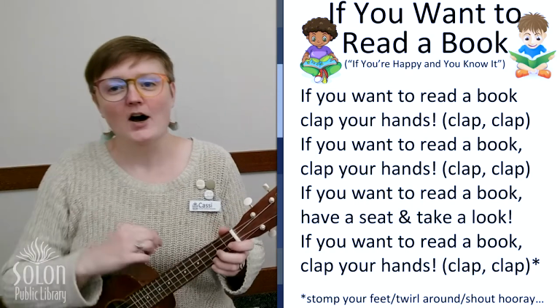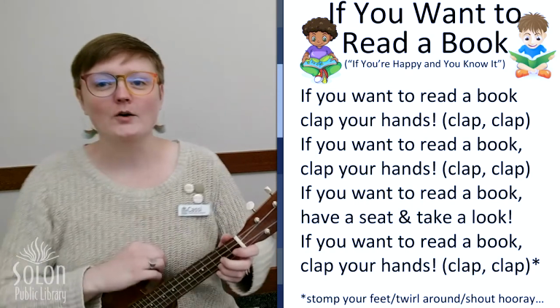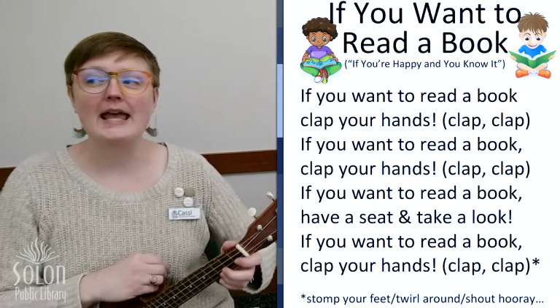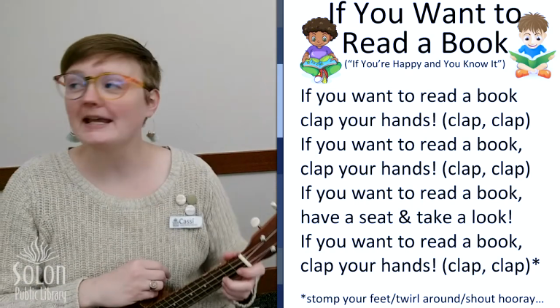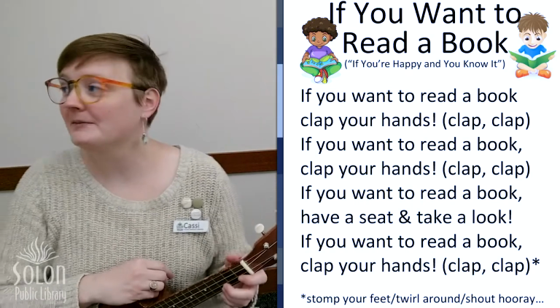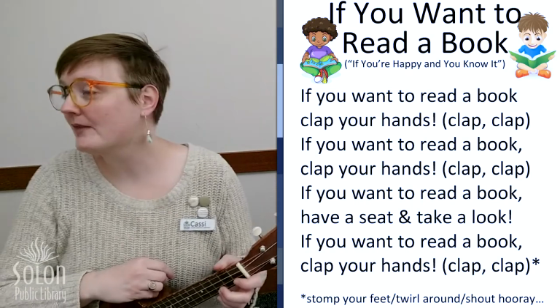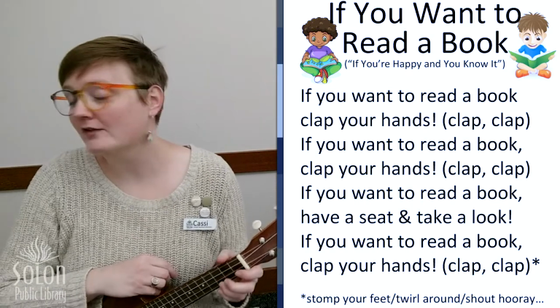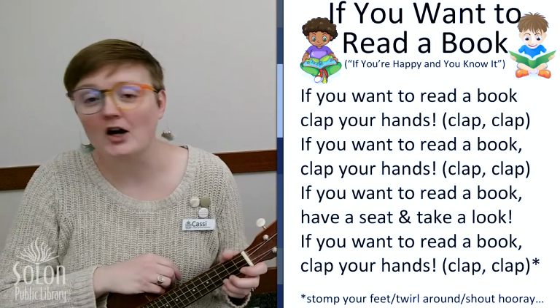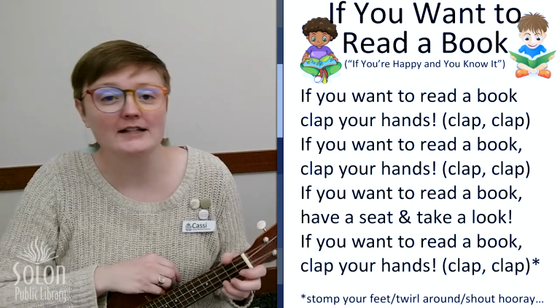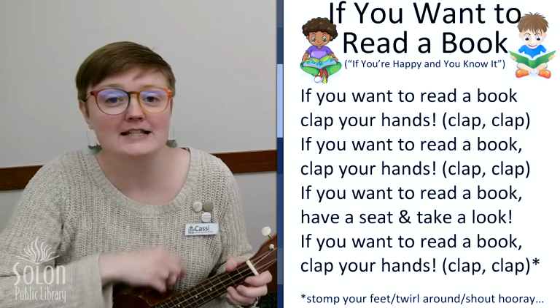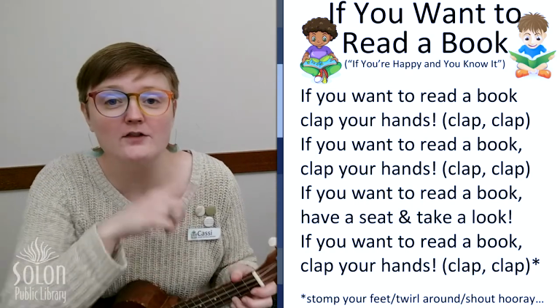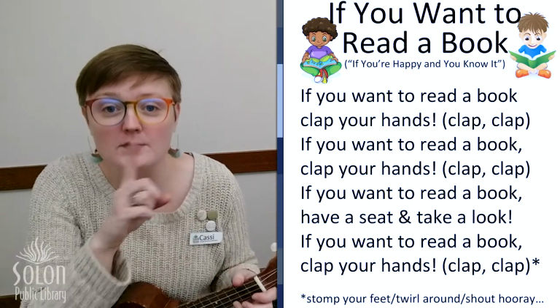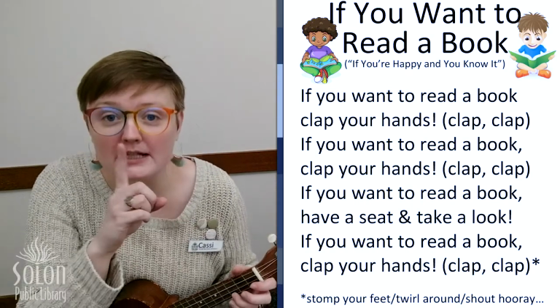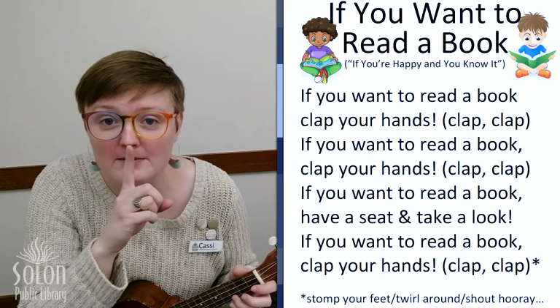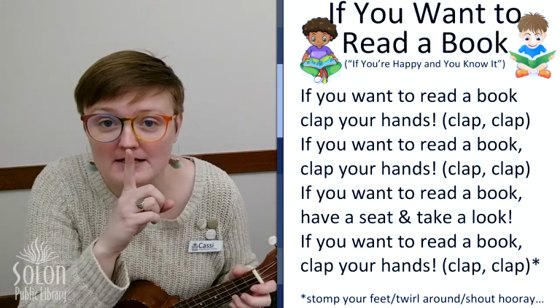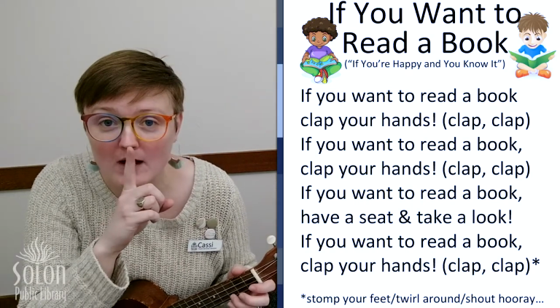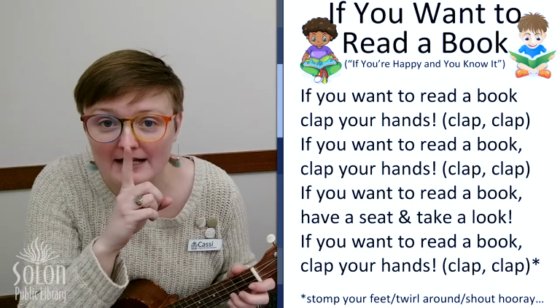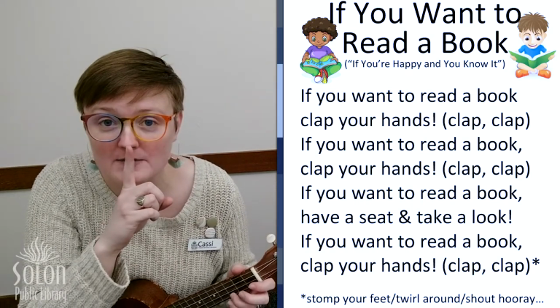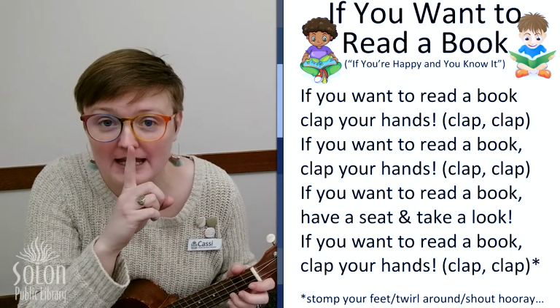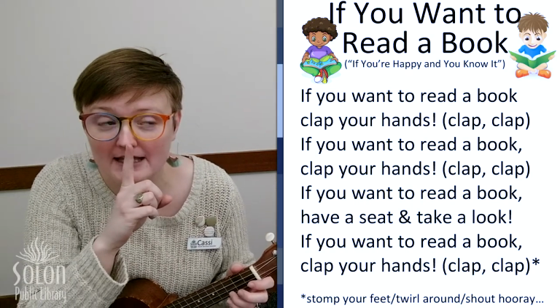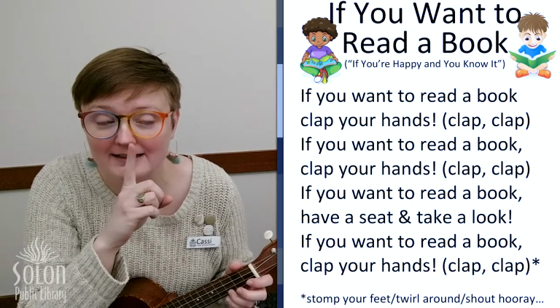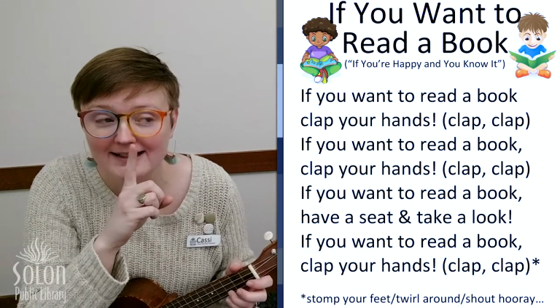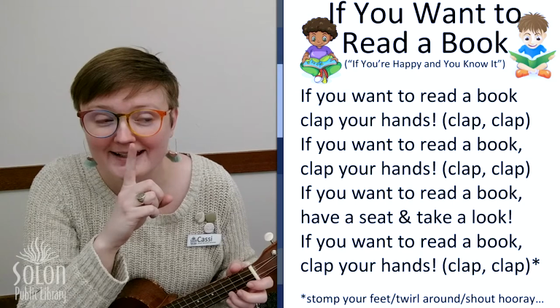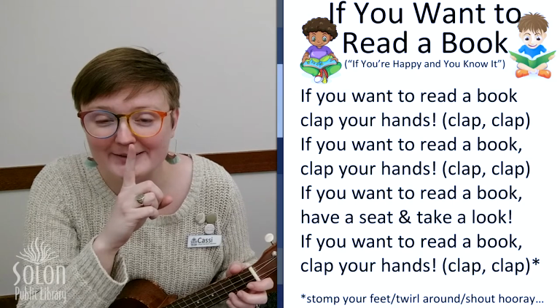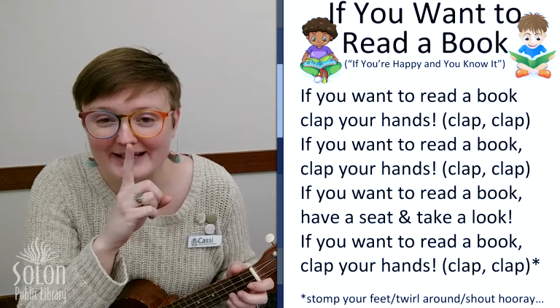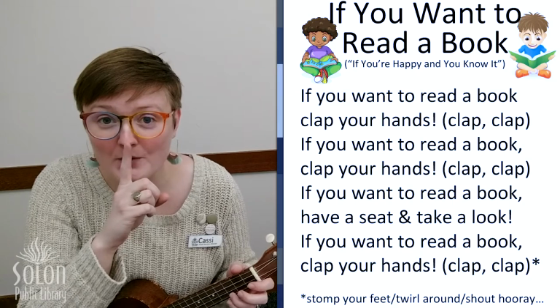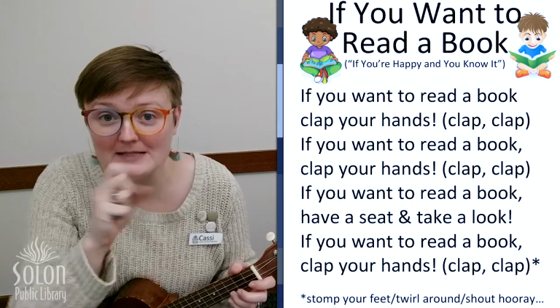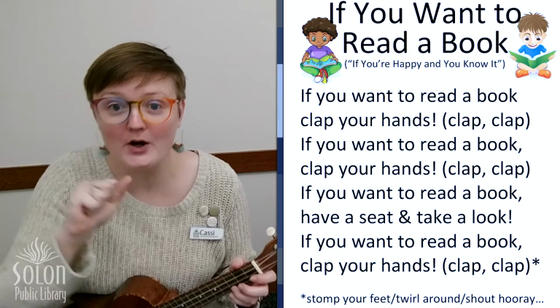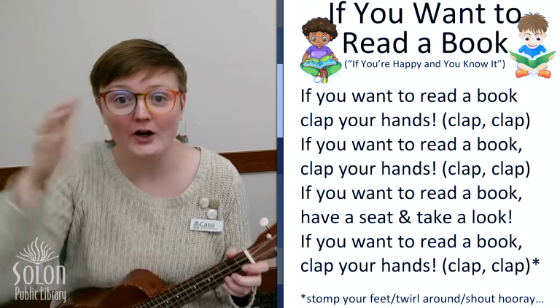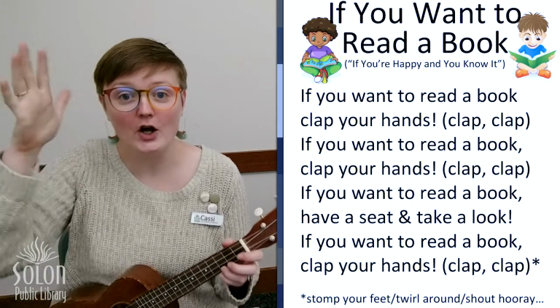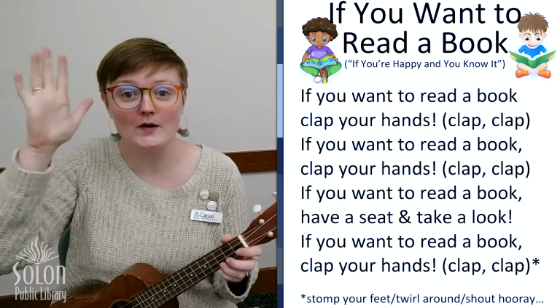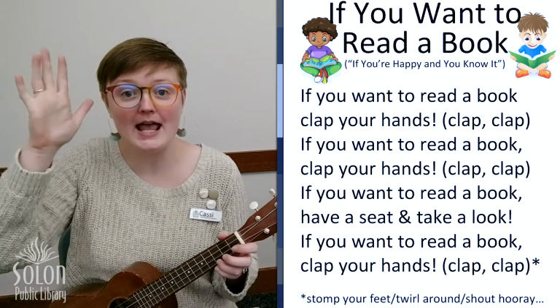Okay, for our last verse, we're going to be as quiet as we can. And we're going to whisper, hooray.